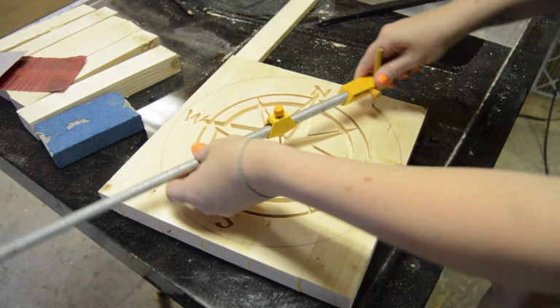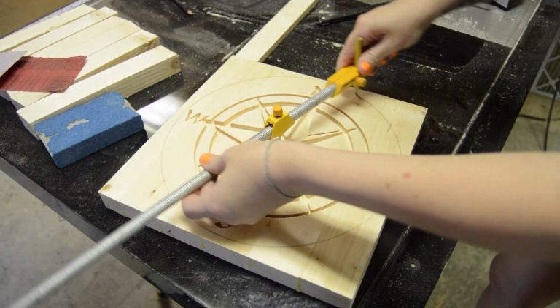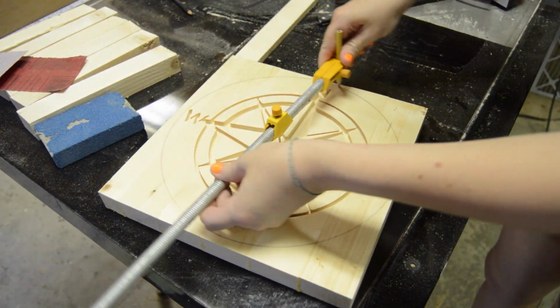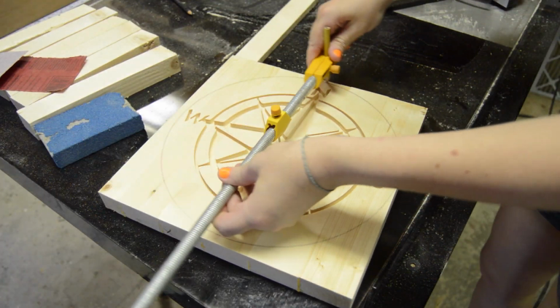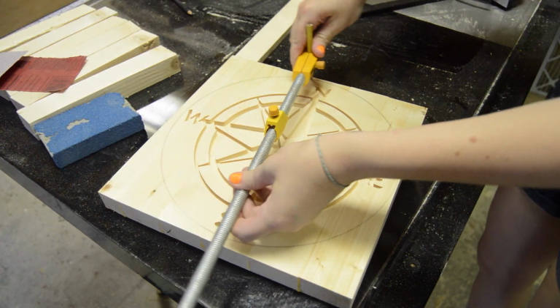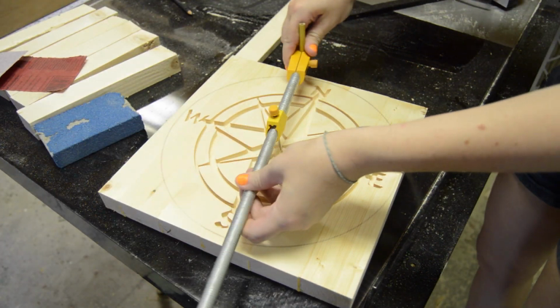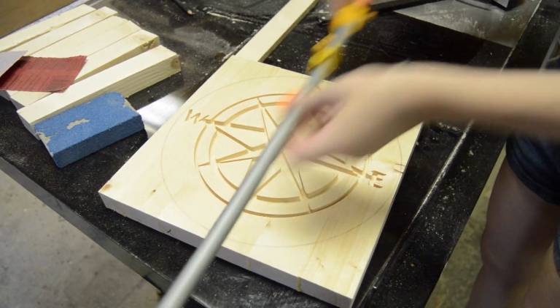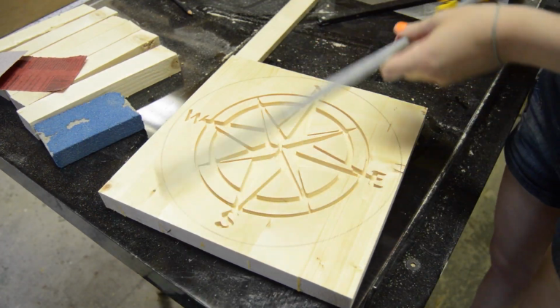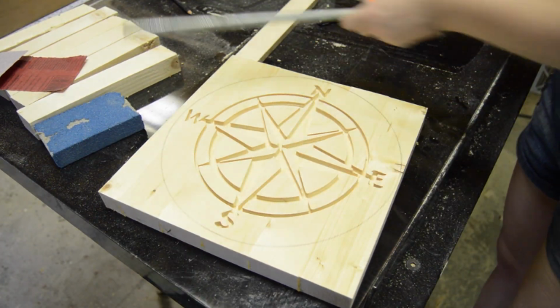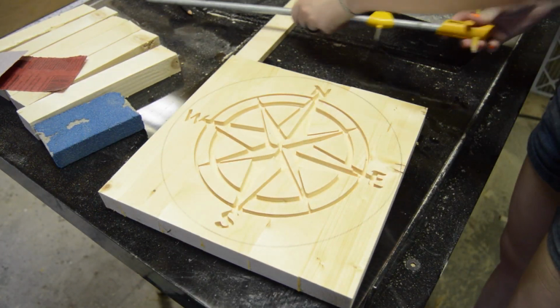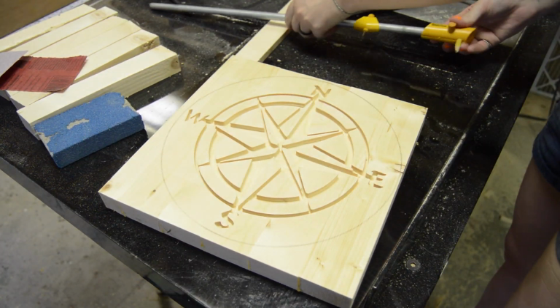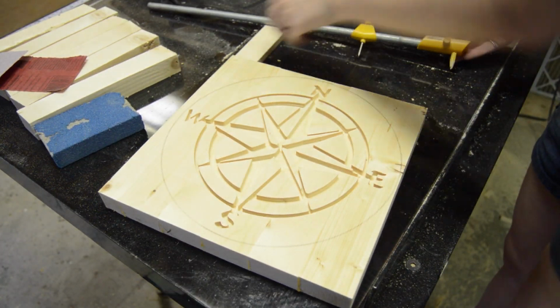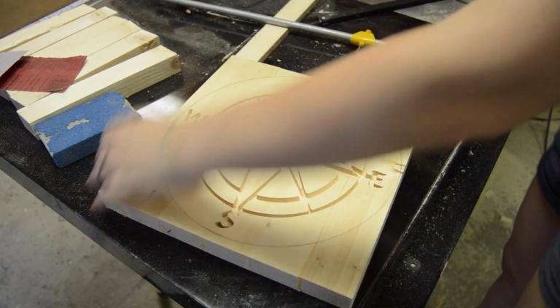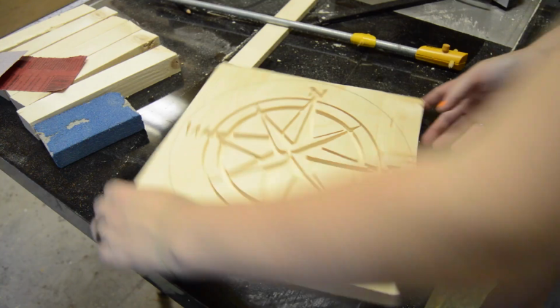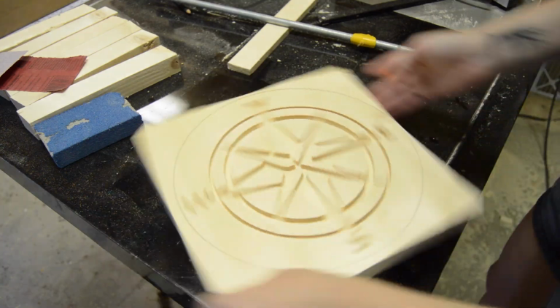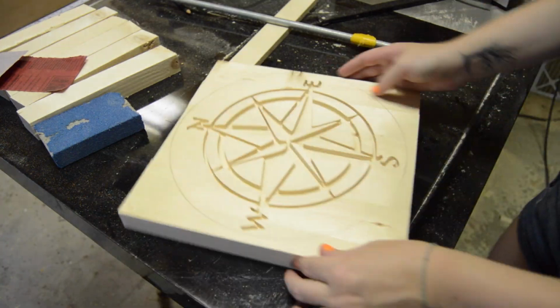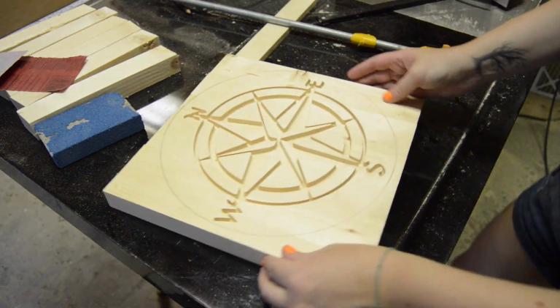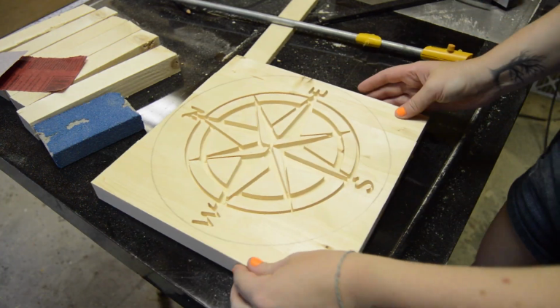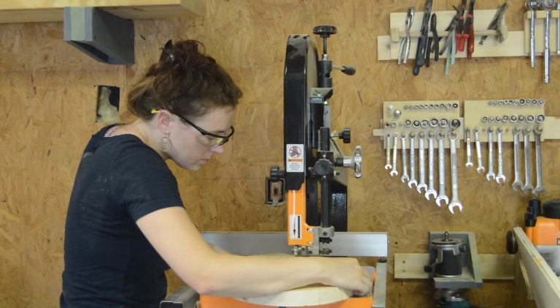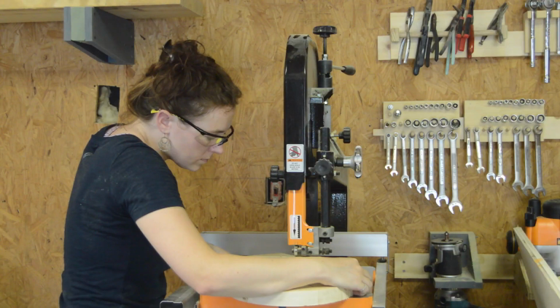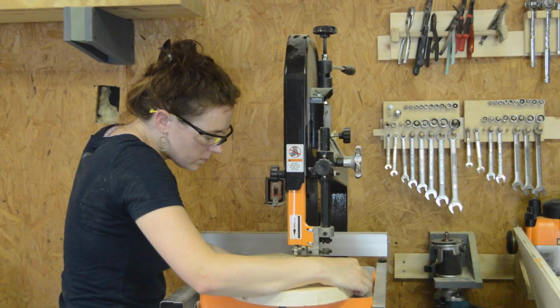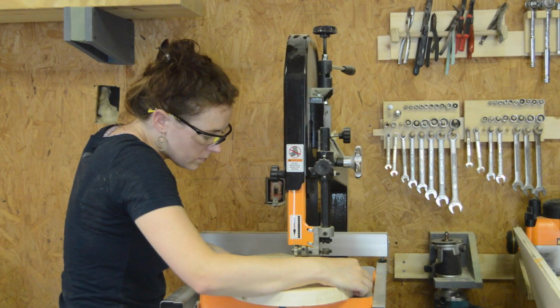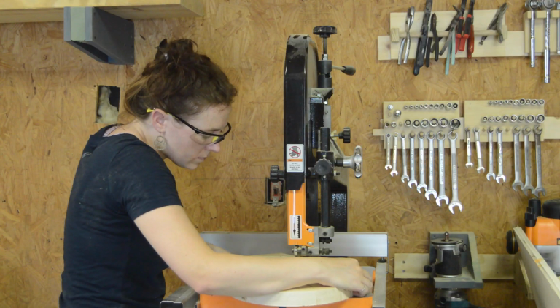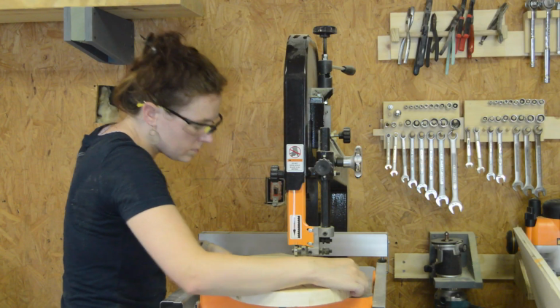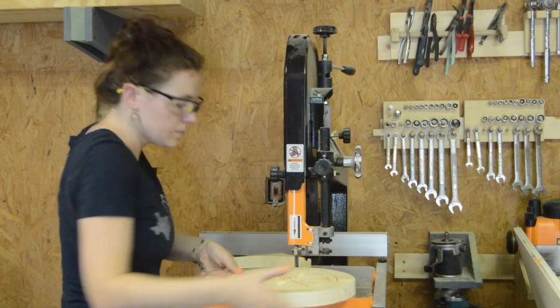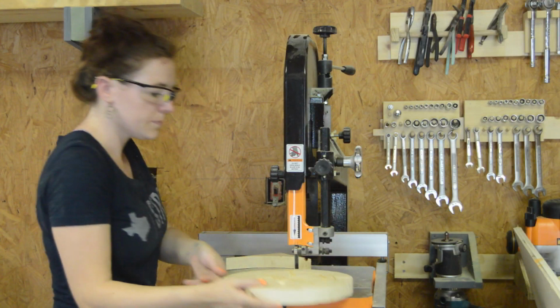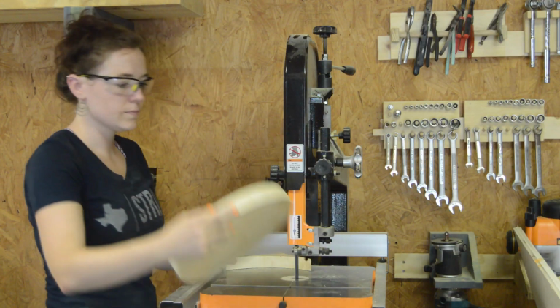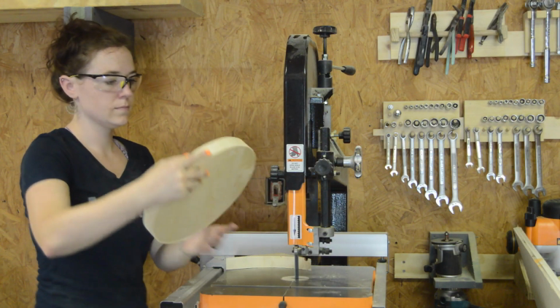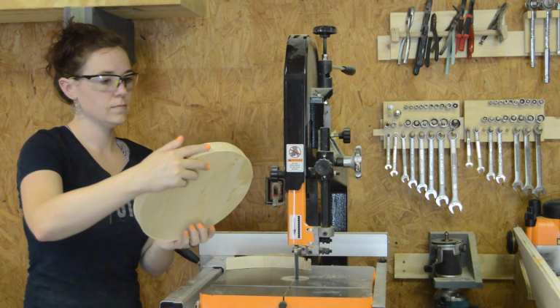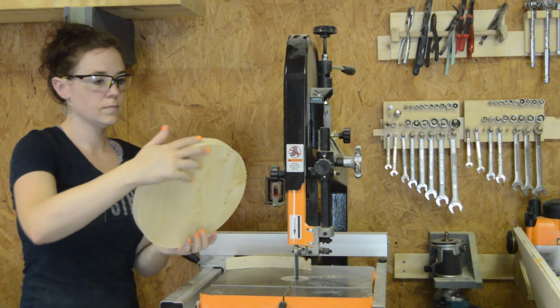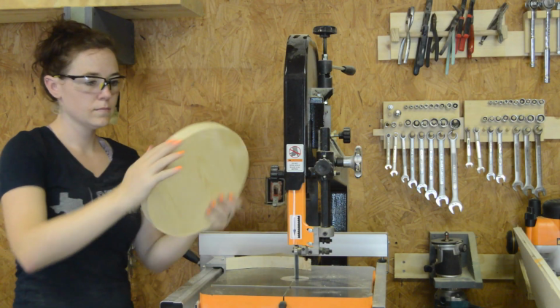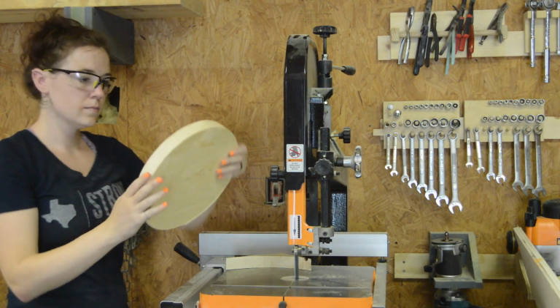I wanted my stool to be round, so I just stuck a compass on it to draw out the circle, then used a bandsaw to actually make the cut.